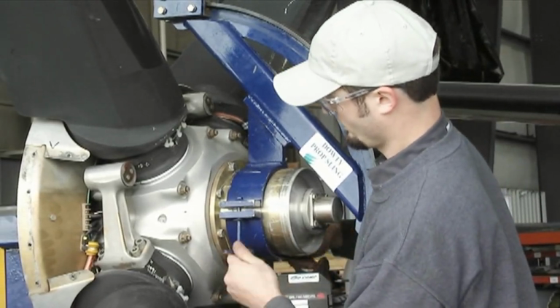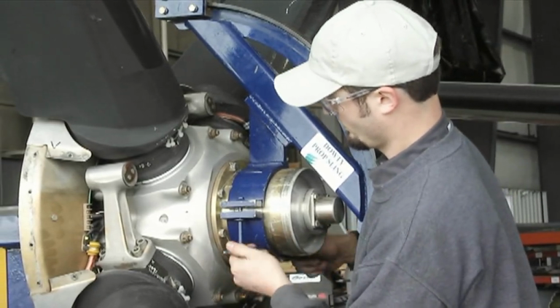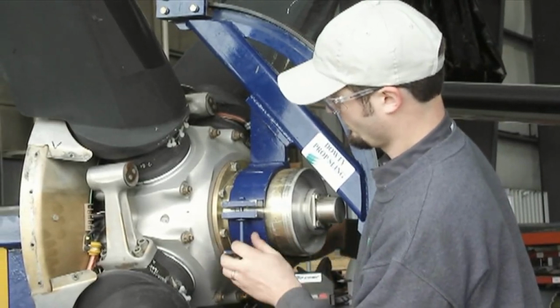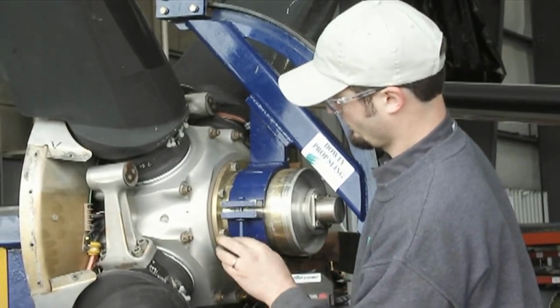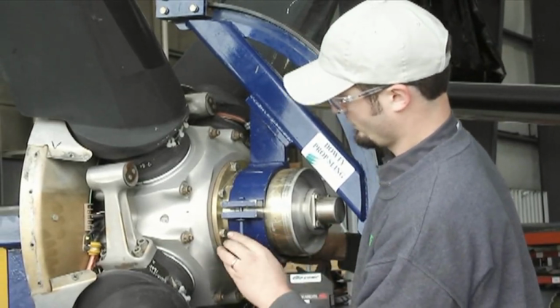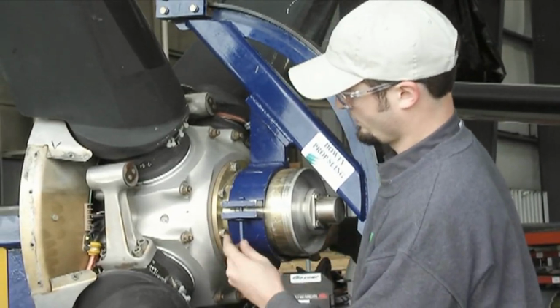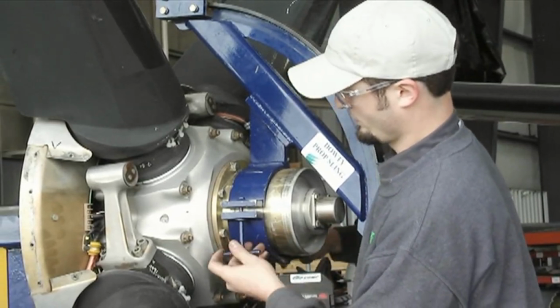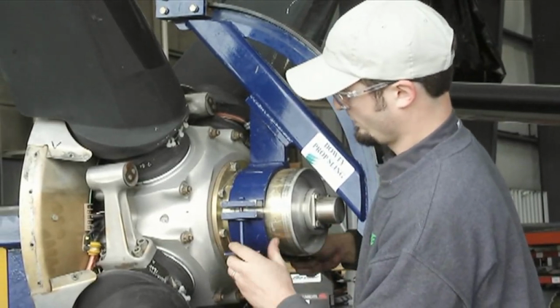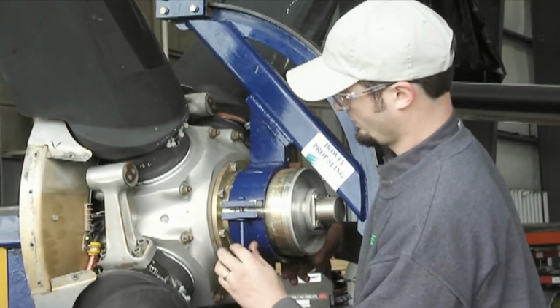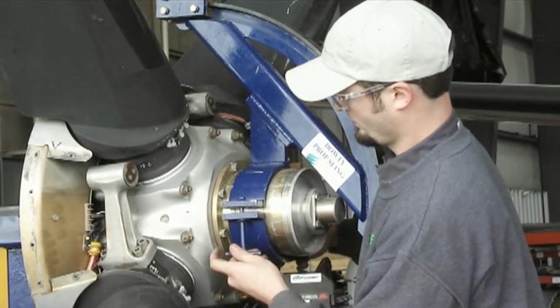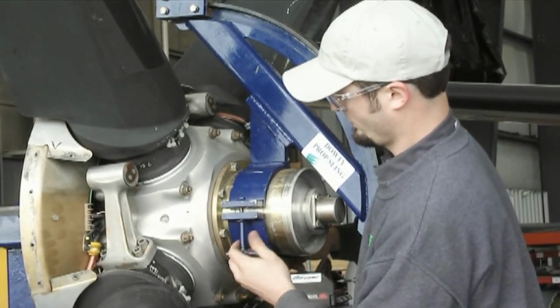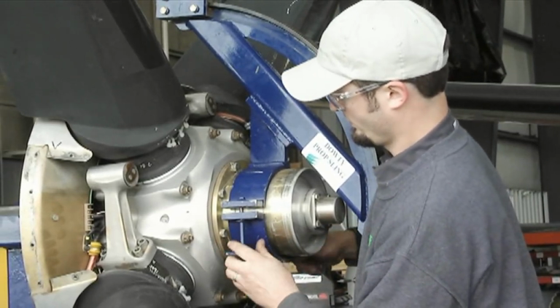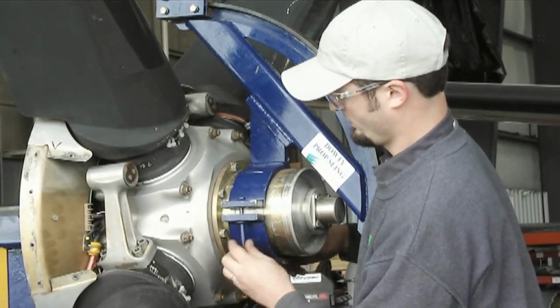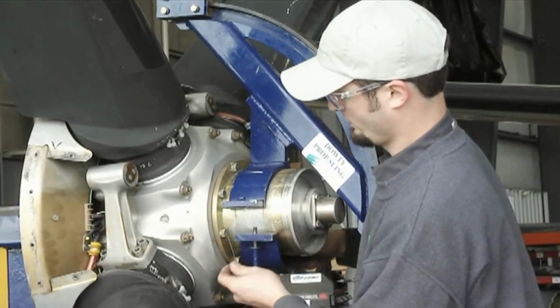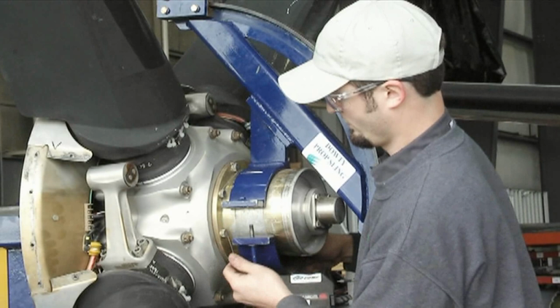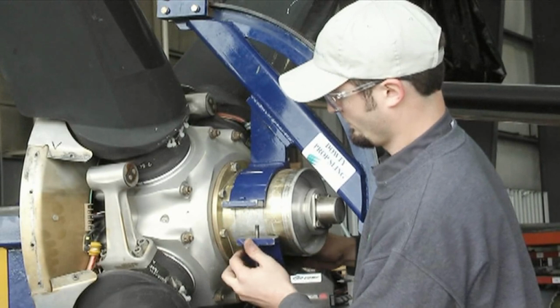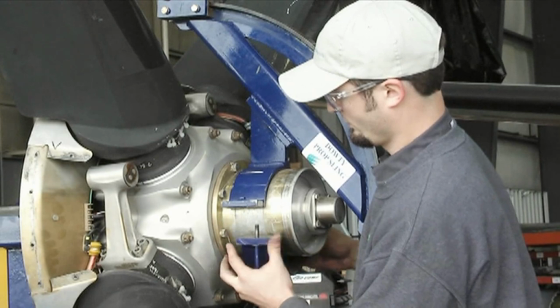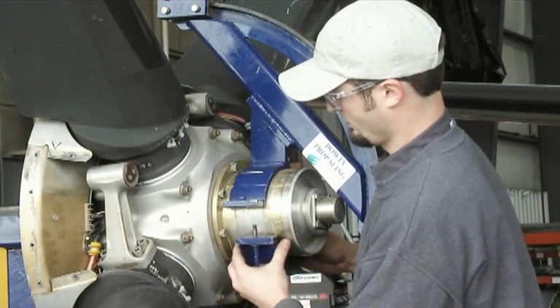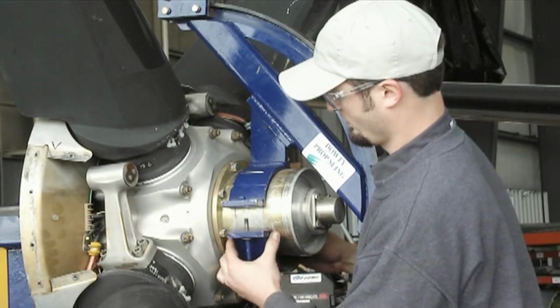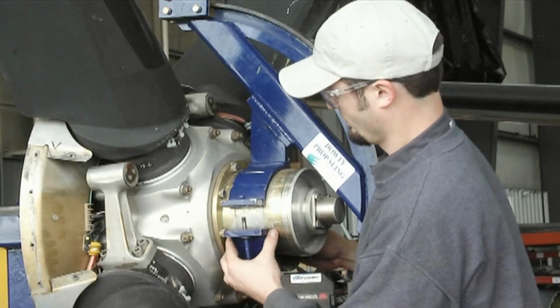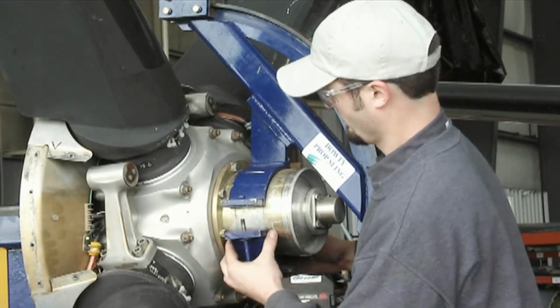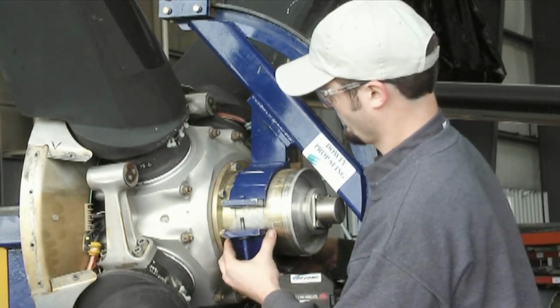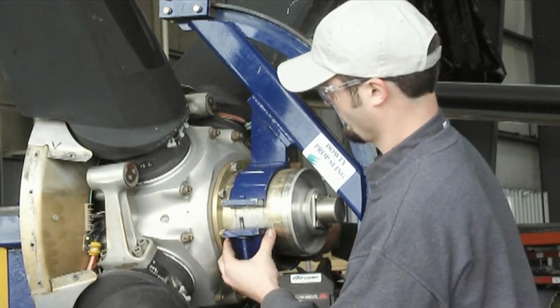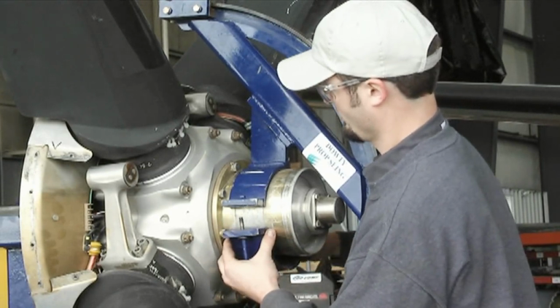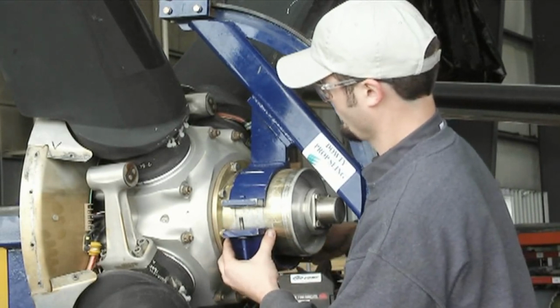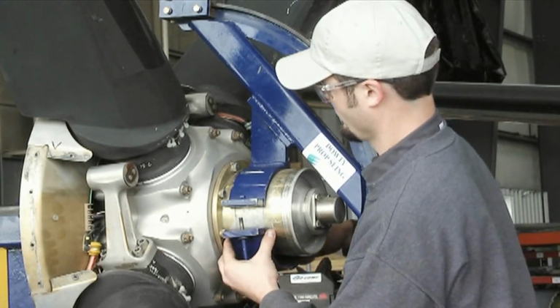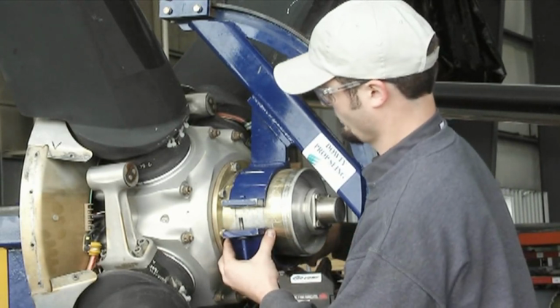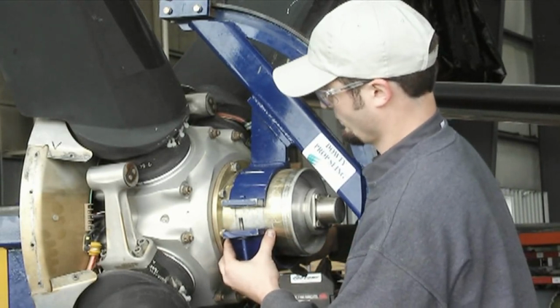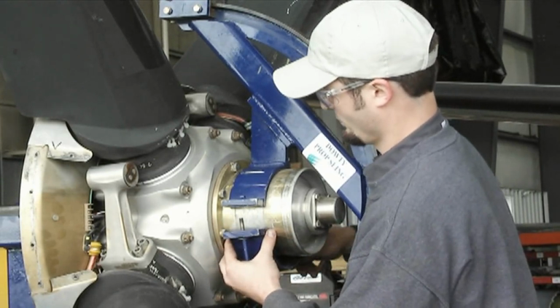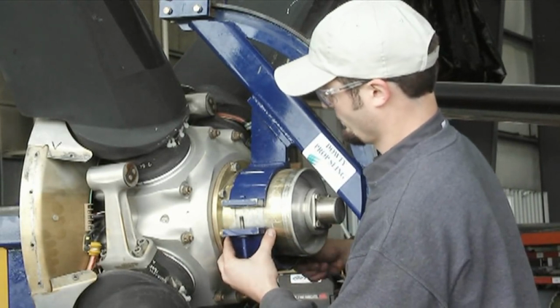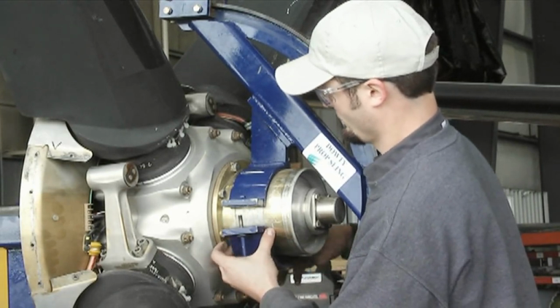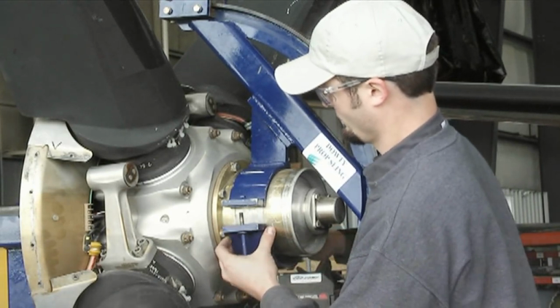To remove the propeller lifting tackle, perform the steps in reverse order.